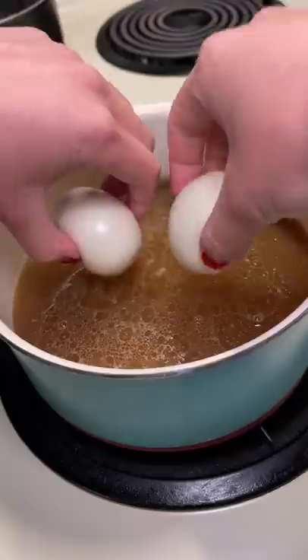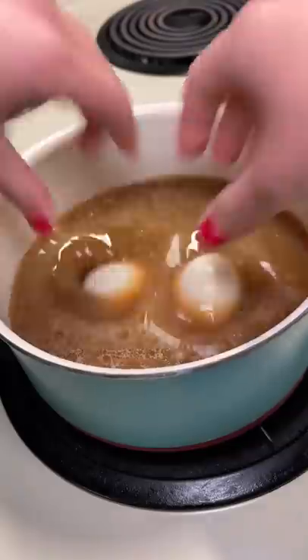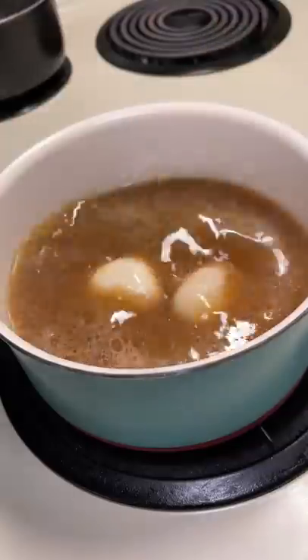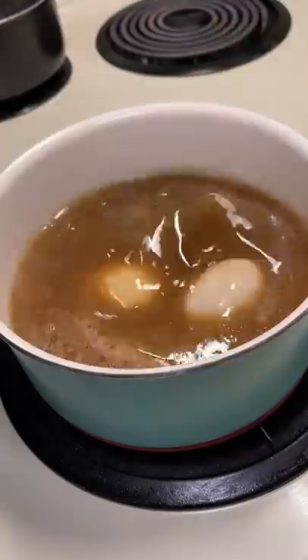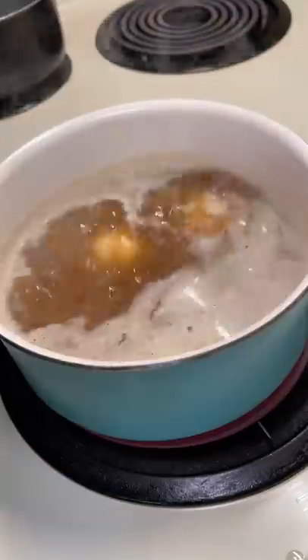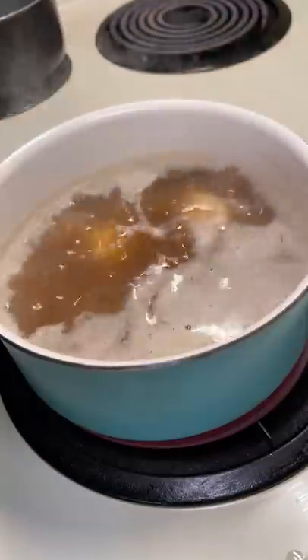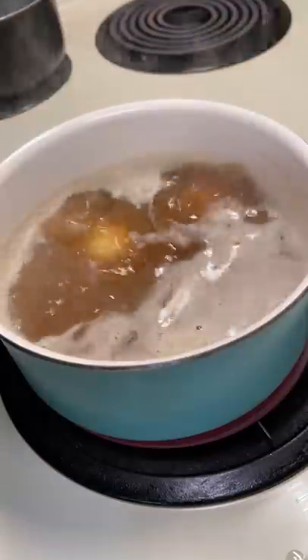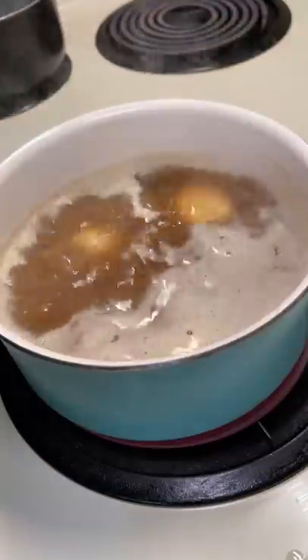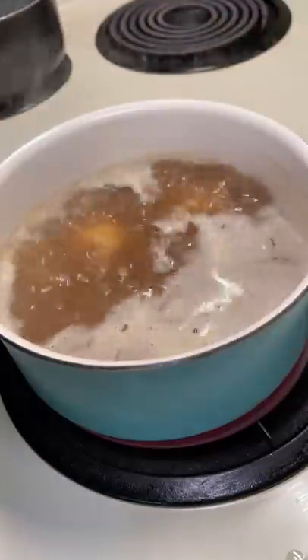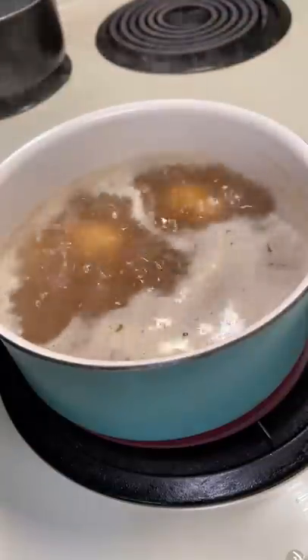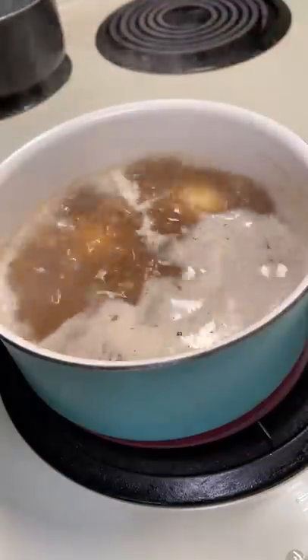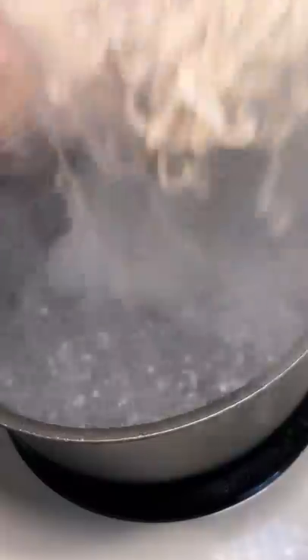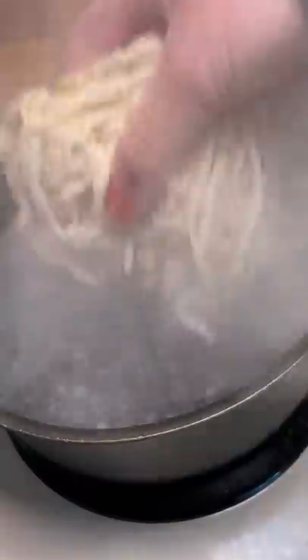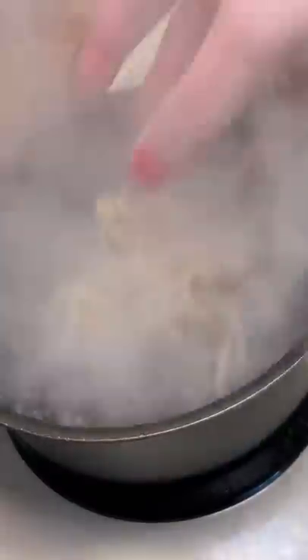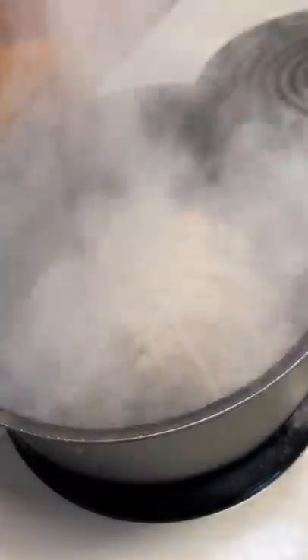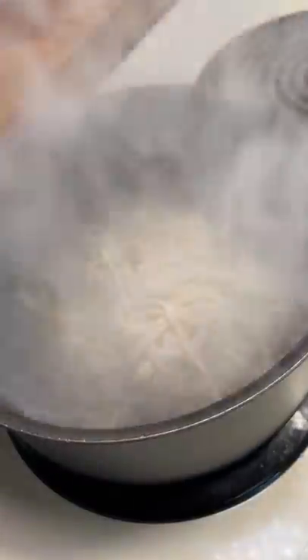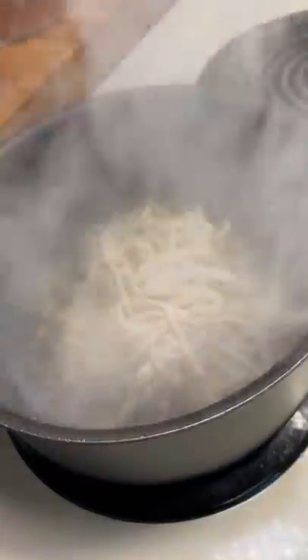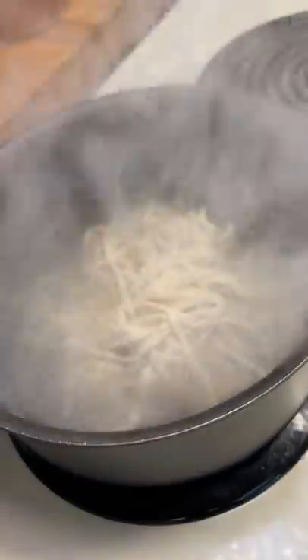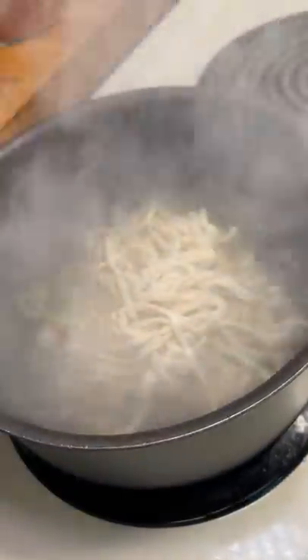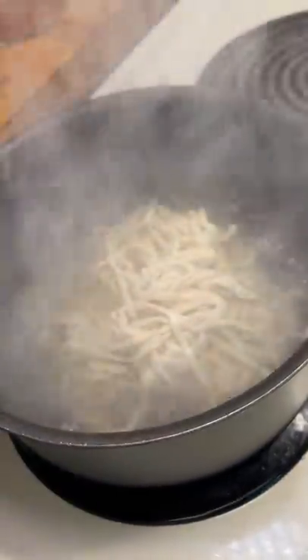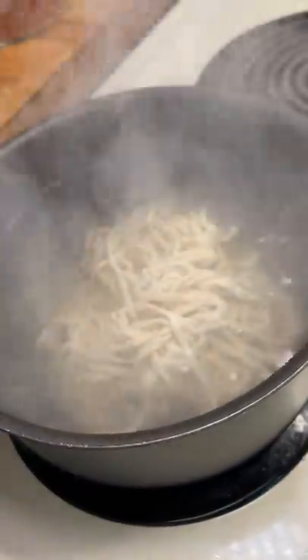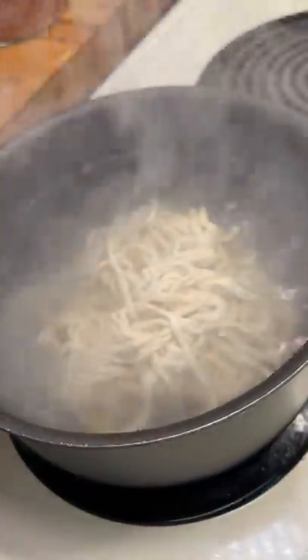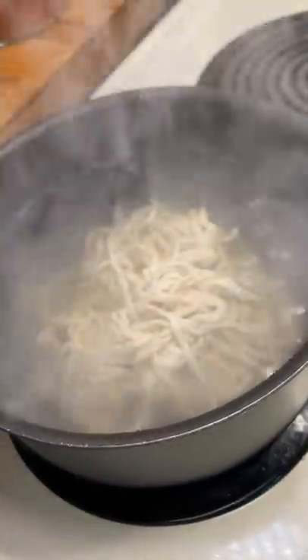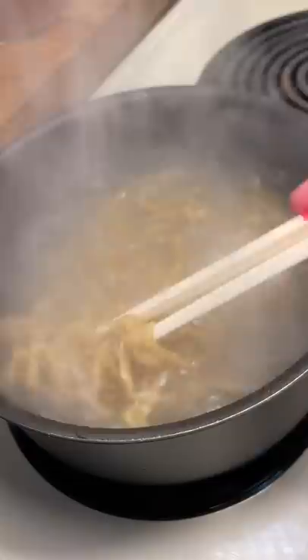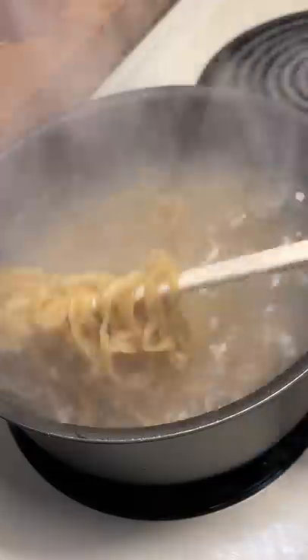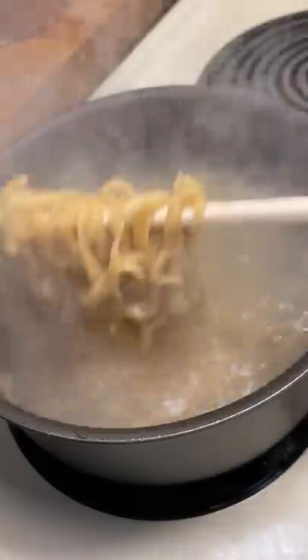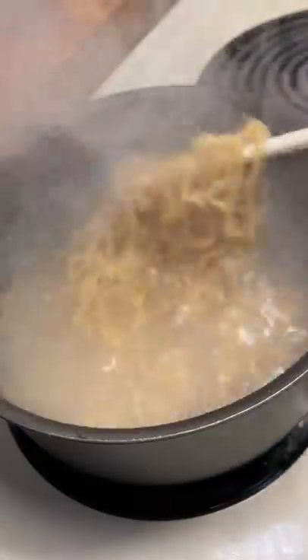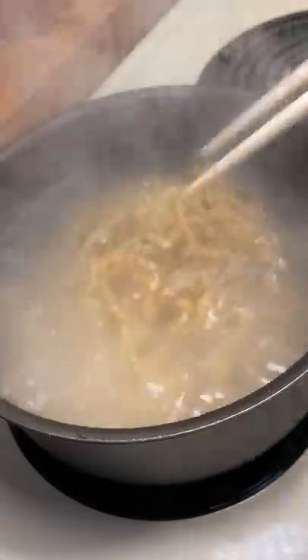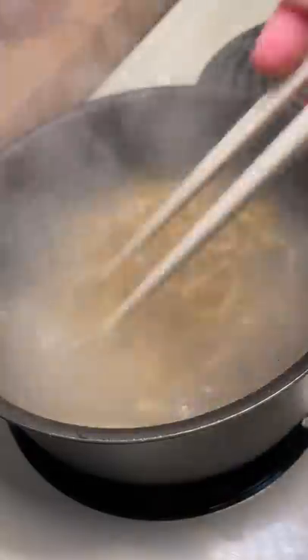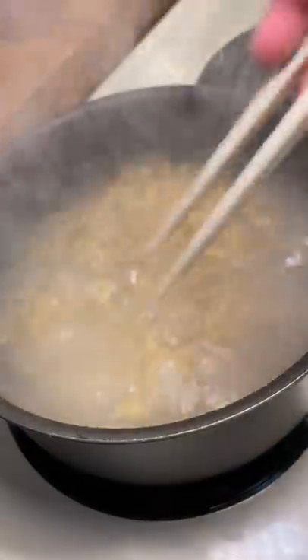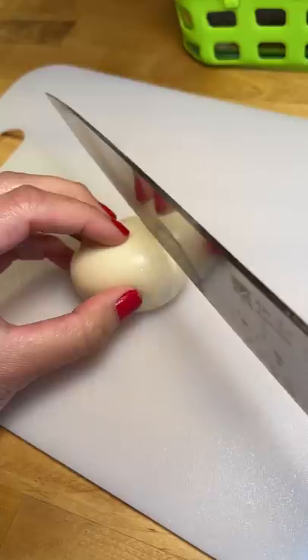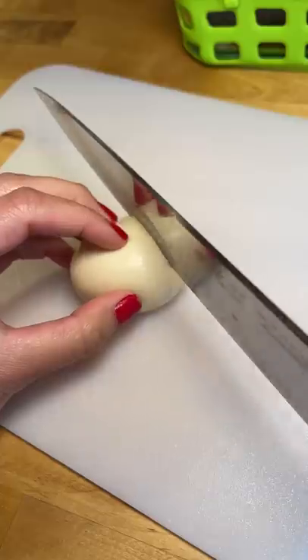I have some leftover Naruto ramen, so naturally I'm going to try to roll it in rice paper to see how it tastes.